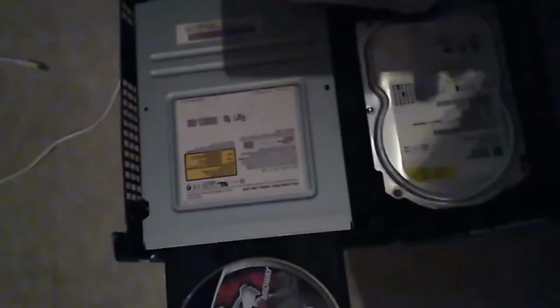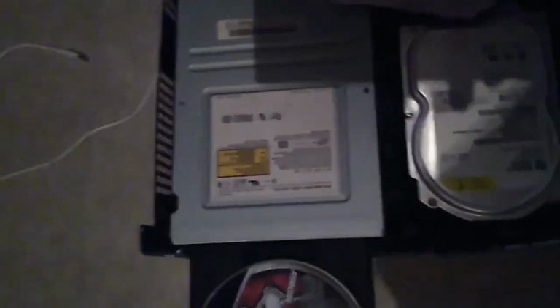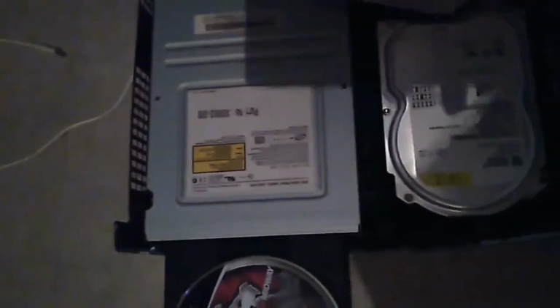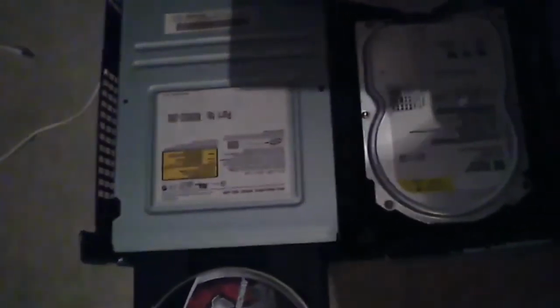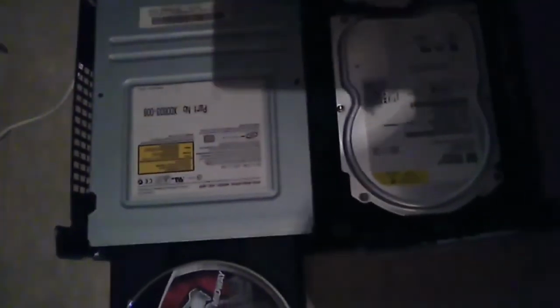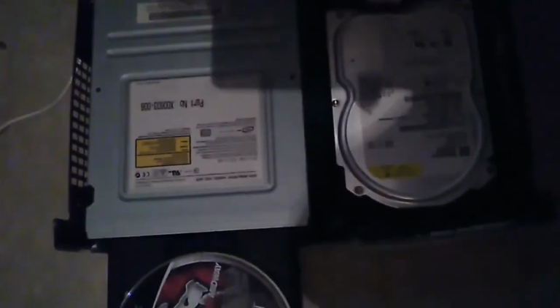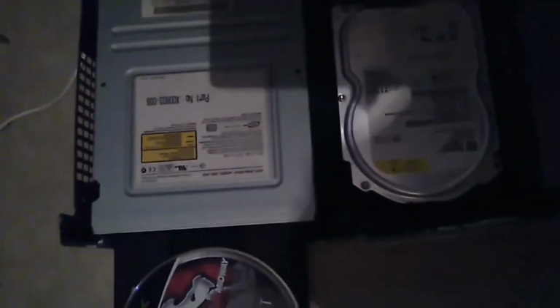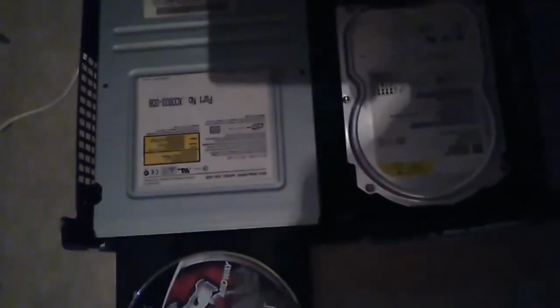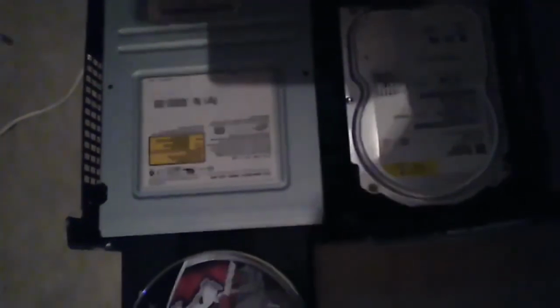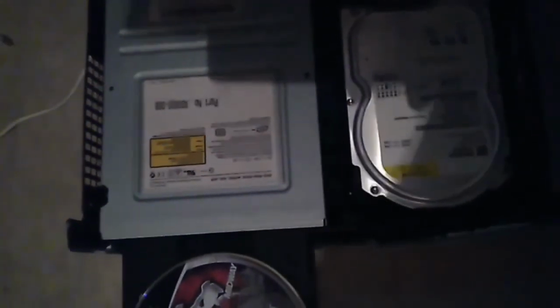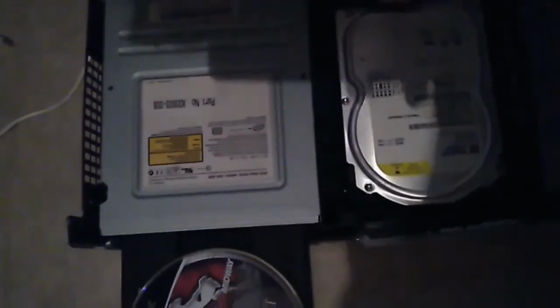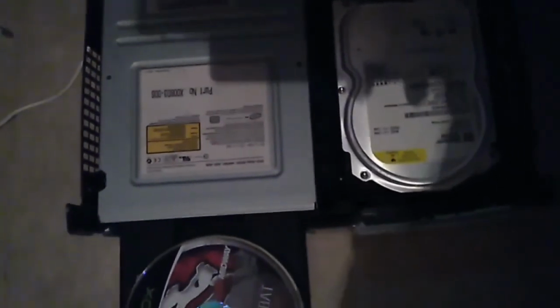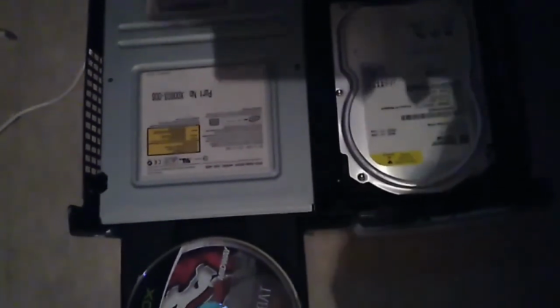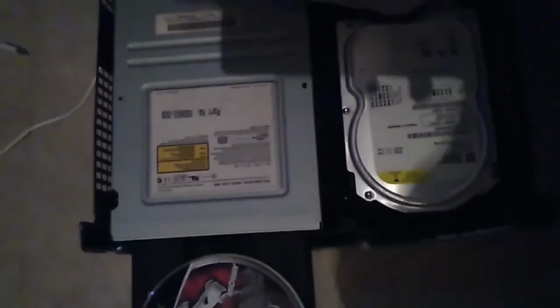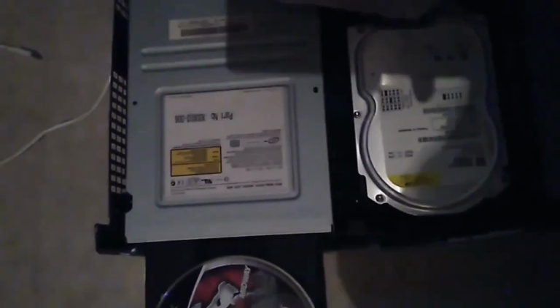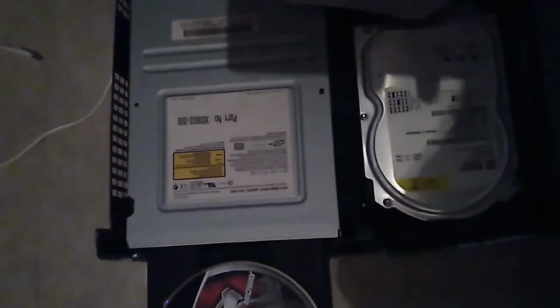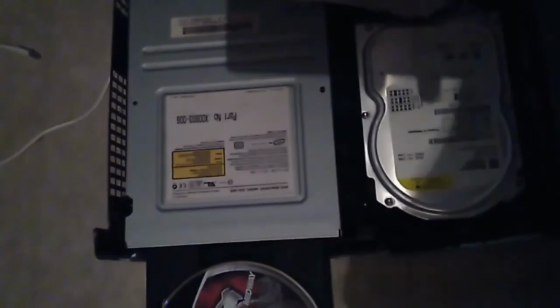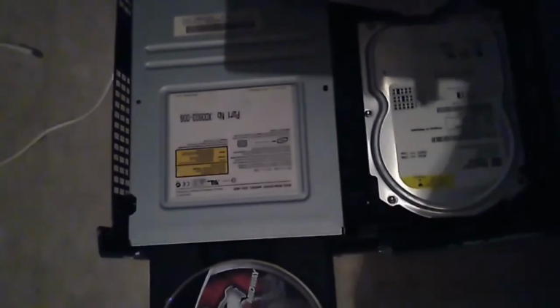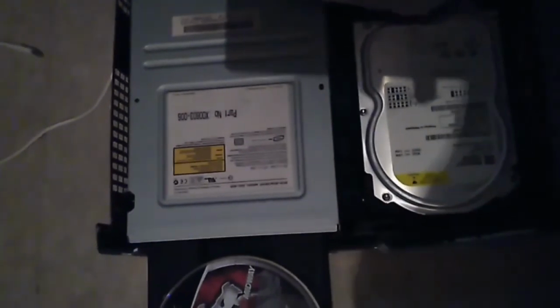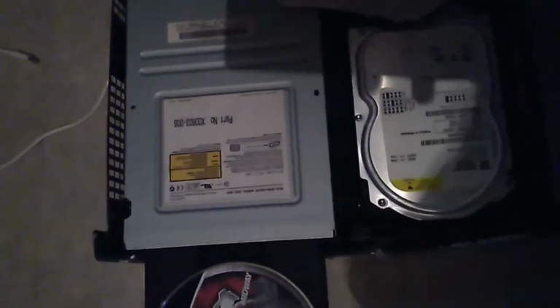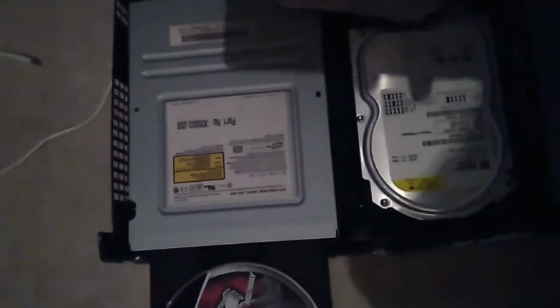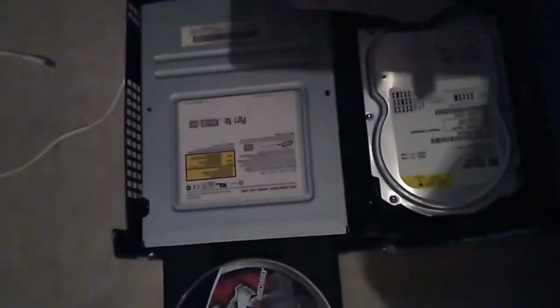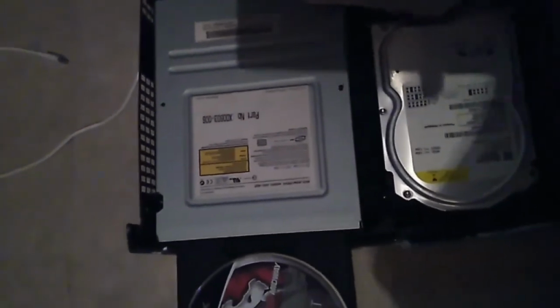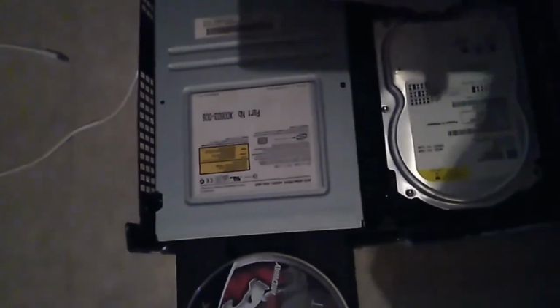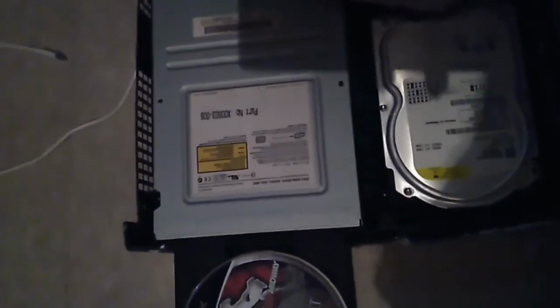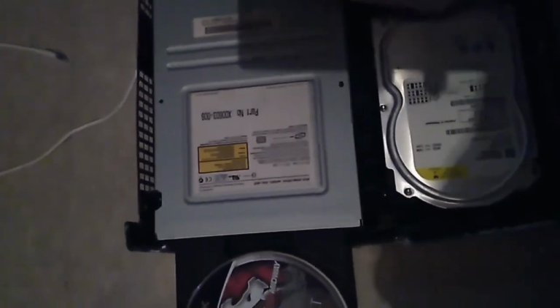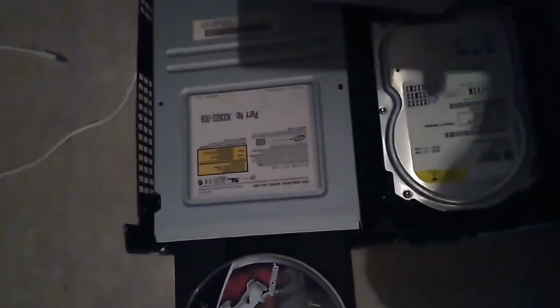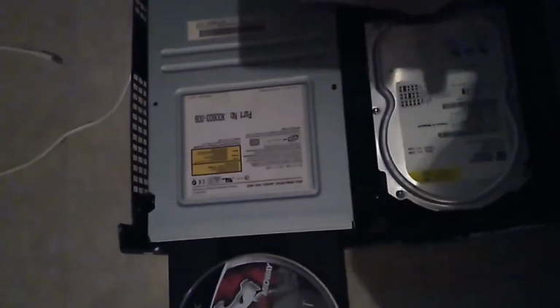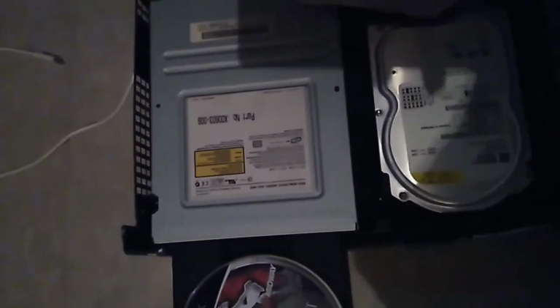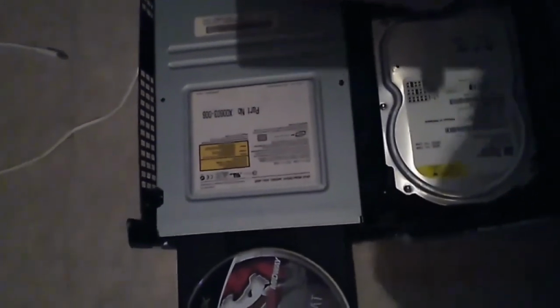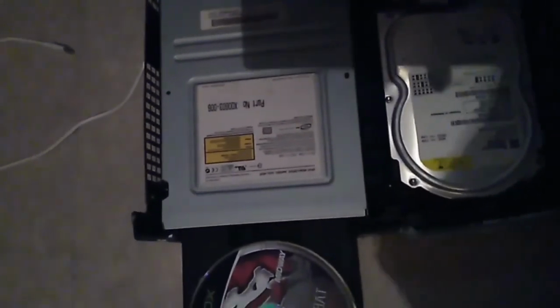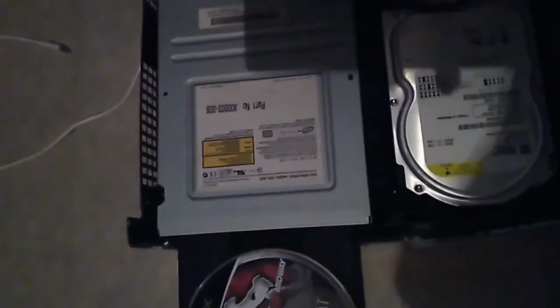What's up guys, so in today's video I'm just going to upgrade a hard drive for the original Xbox soft modded.